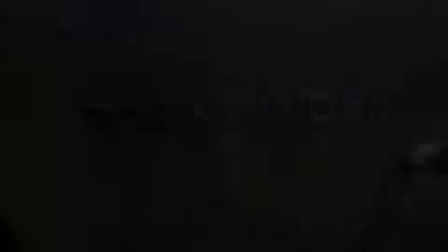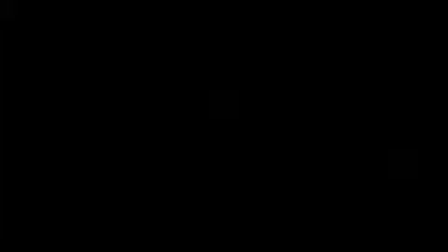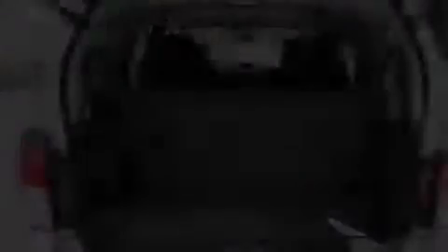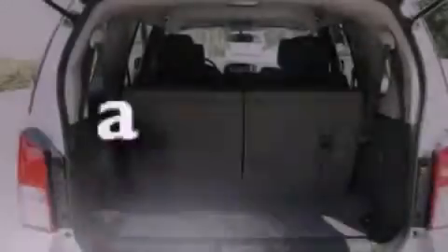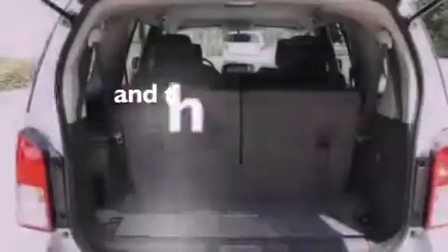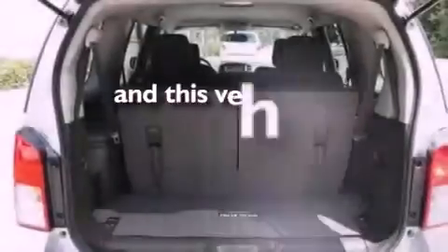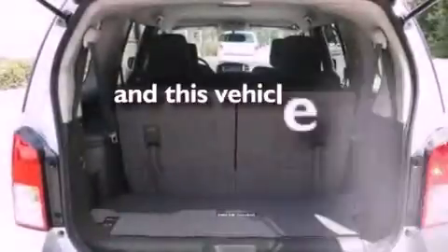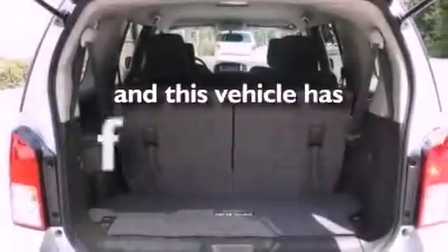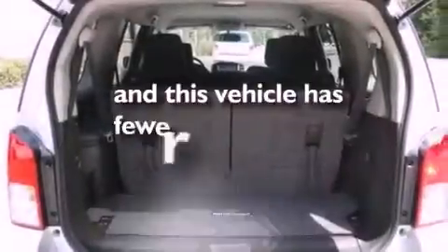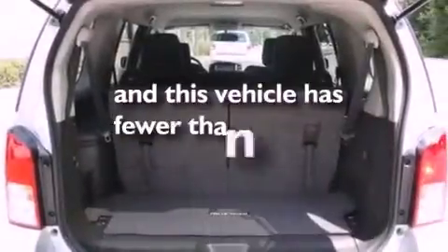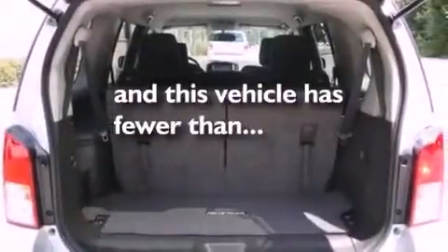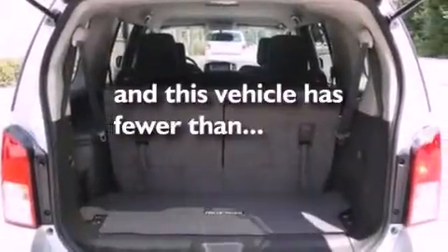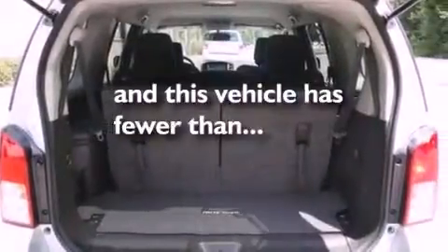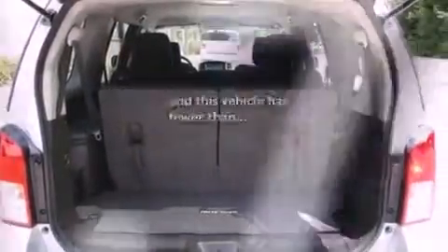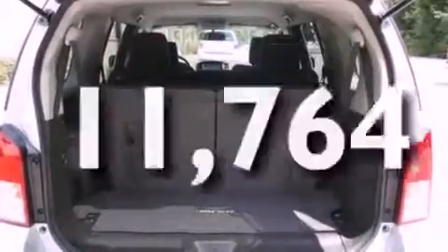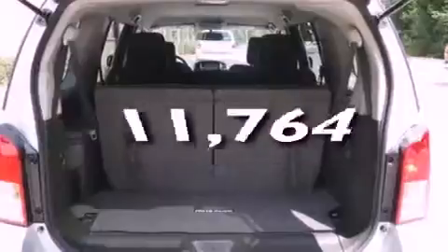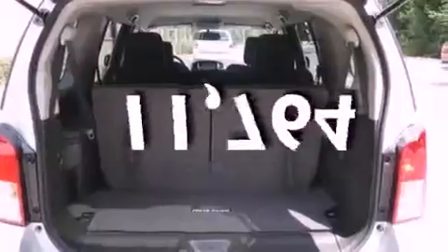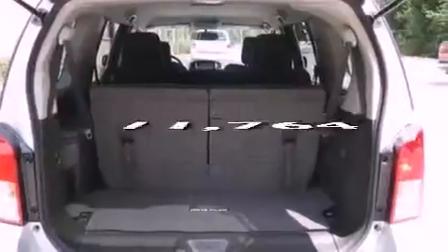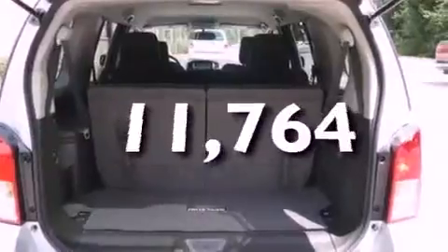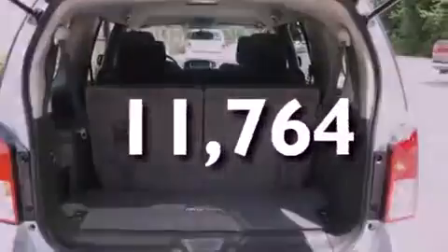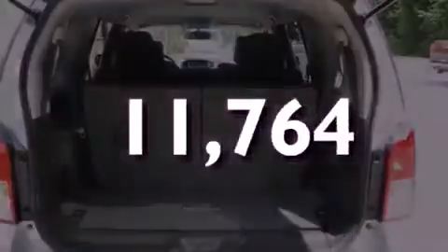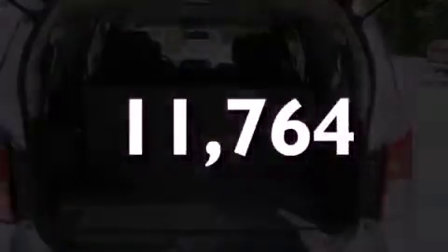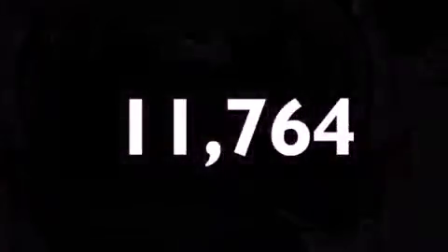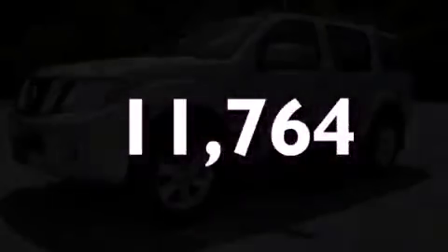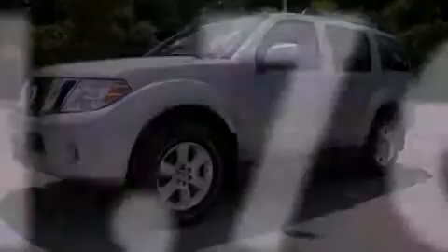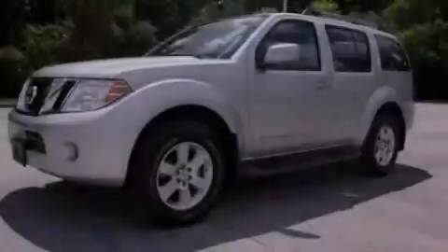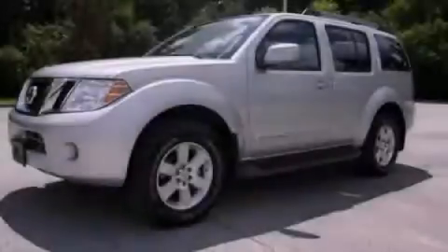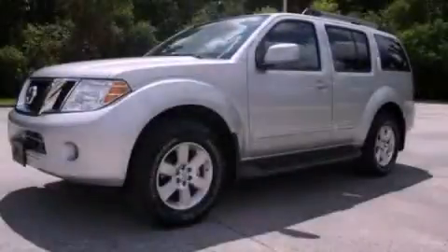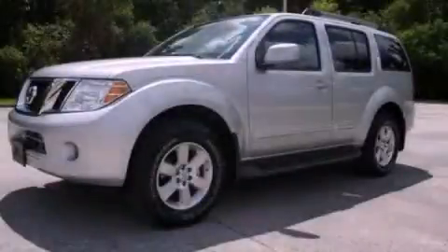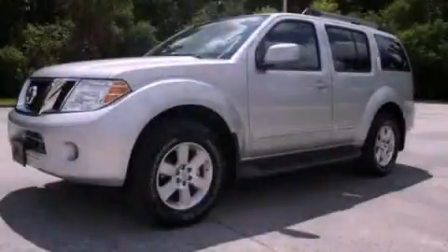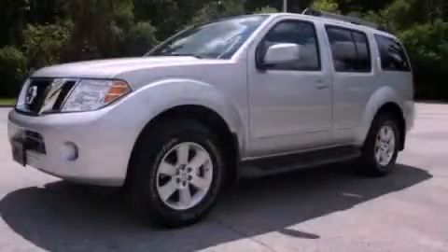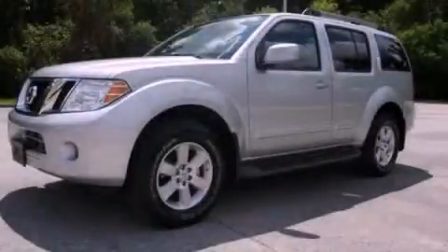This vehicle has less than 12,000 miles. We hope you found this video informative — please contact us today.